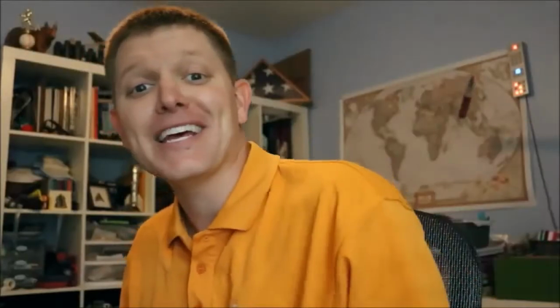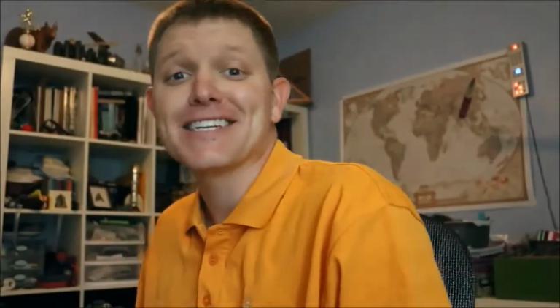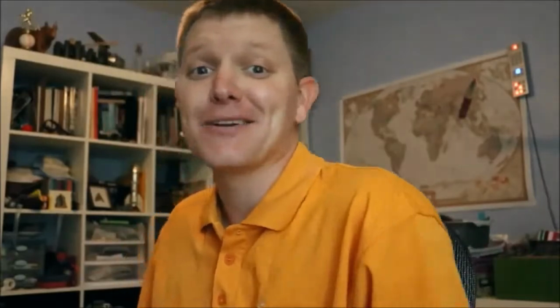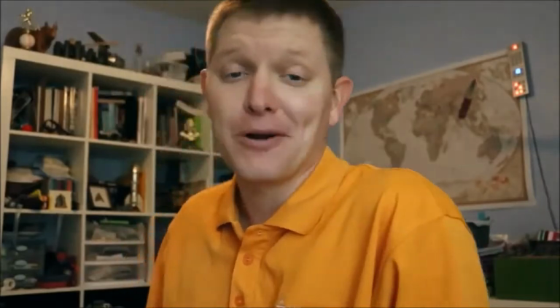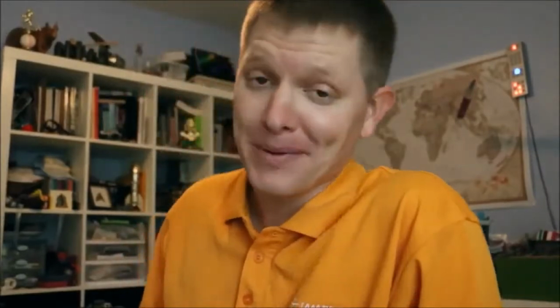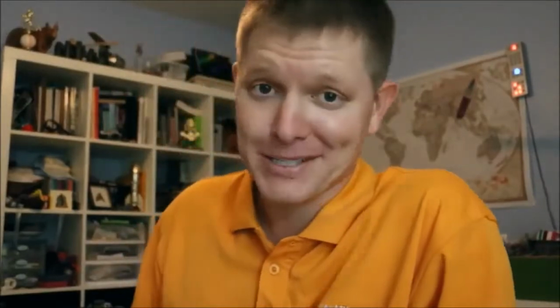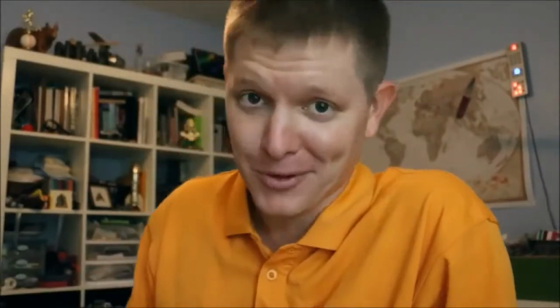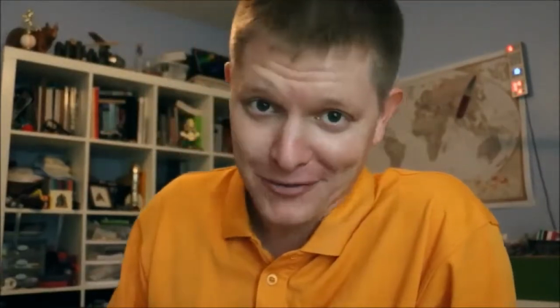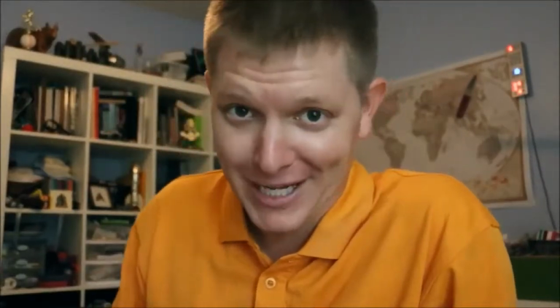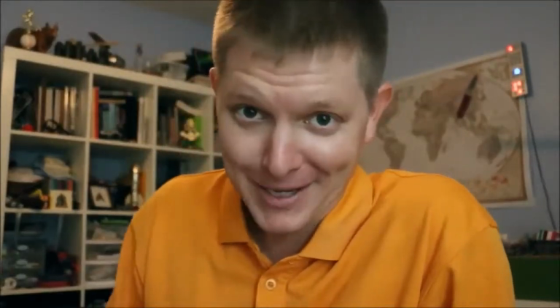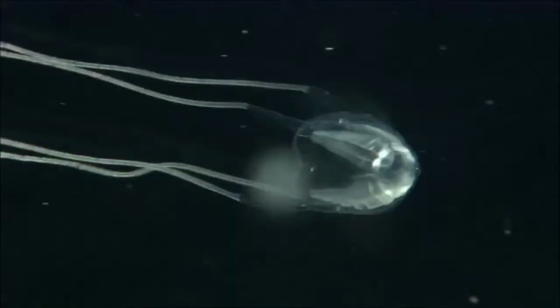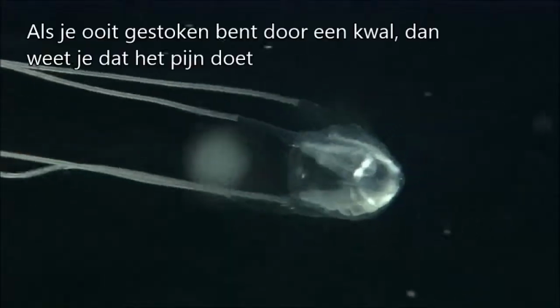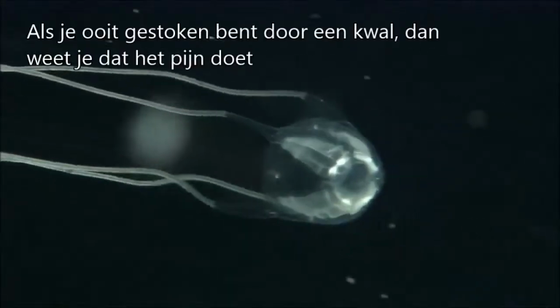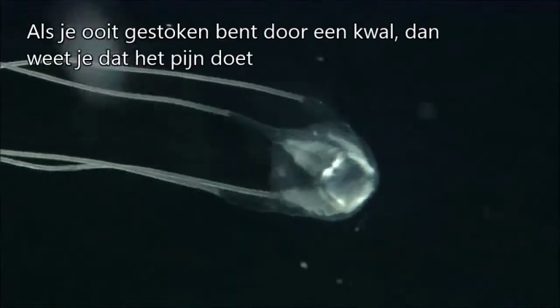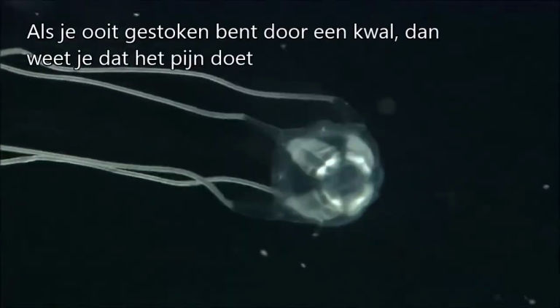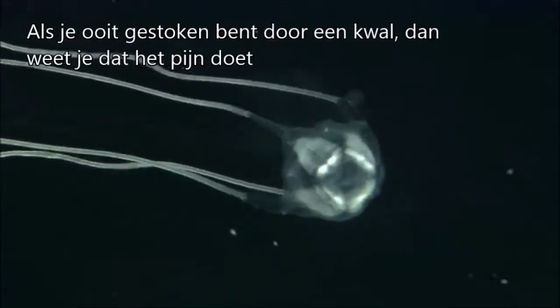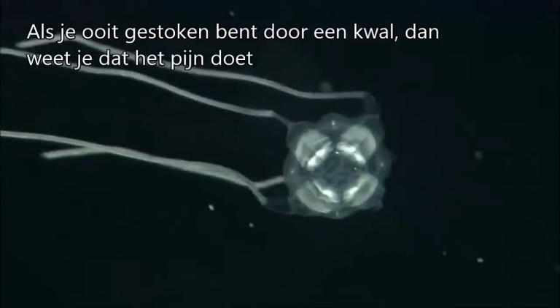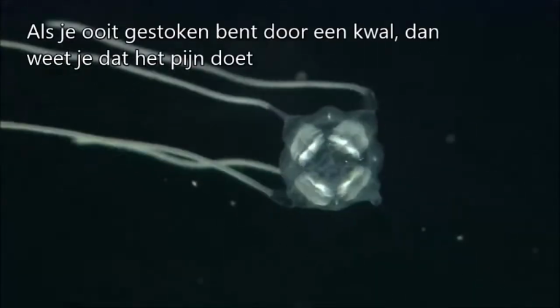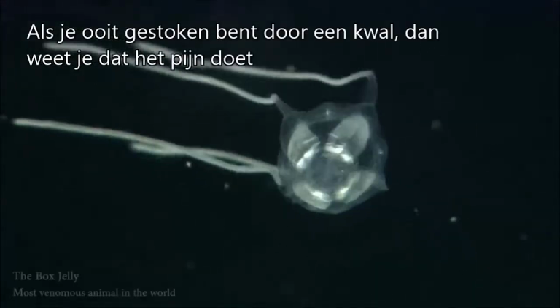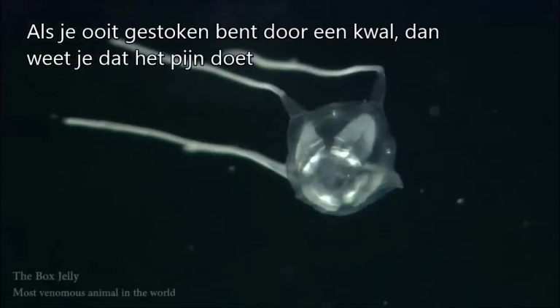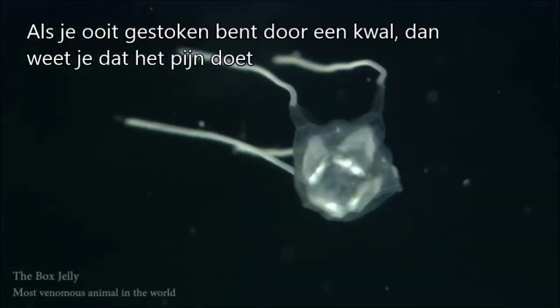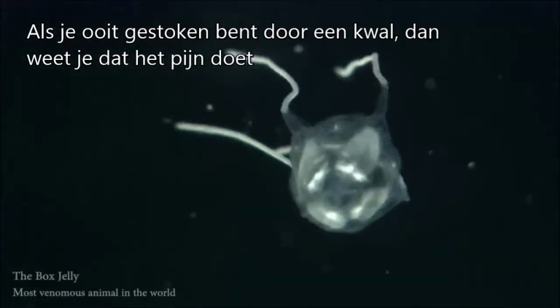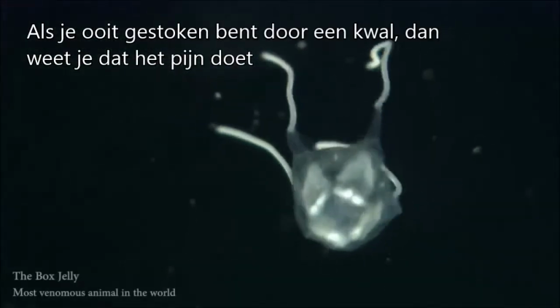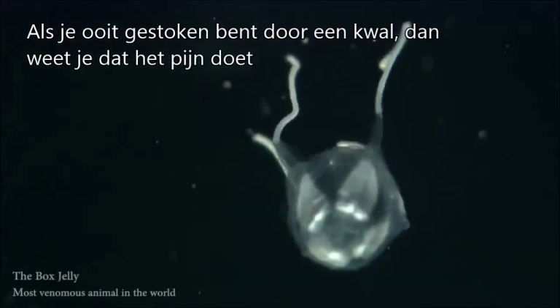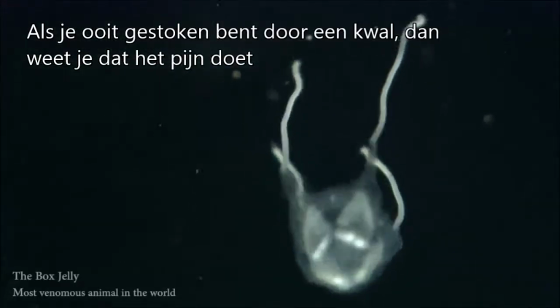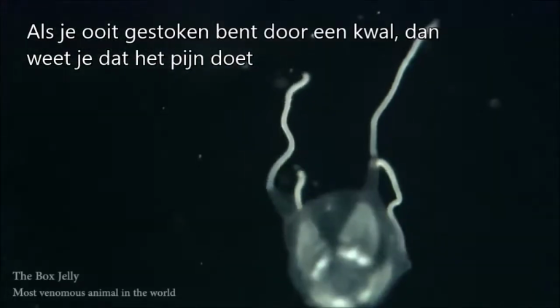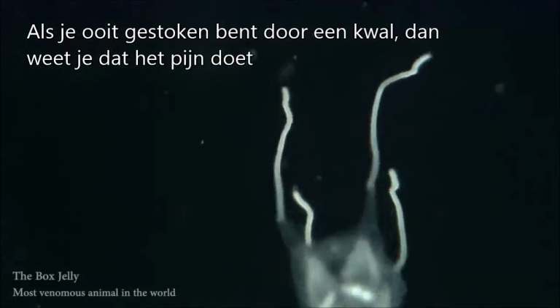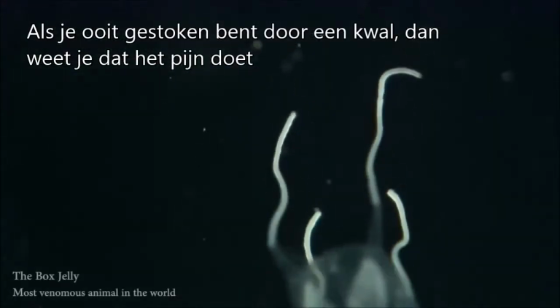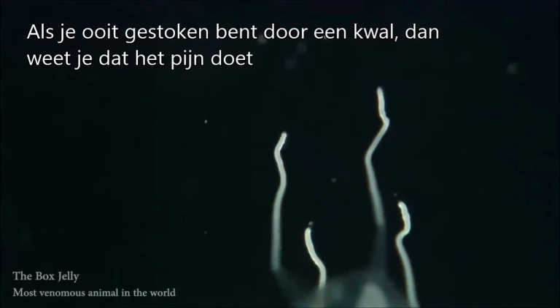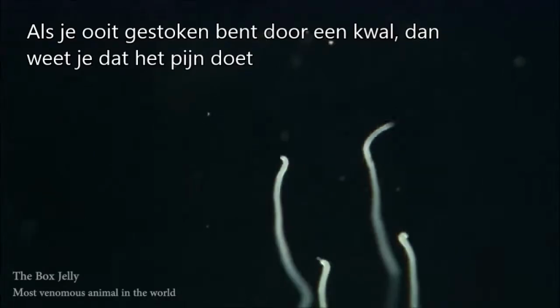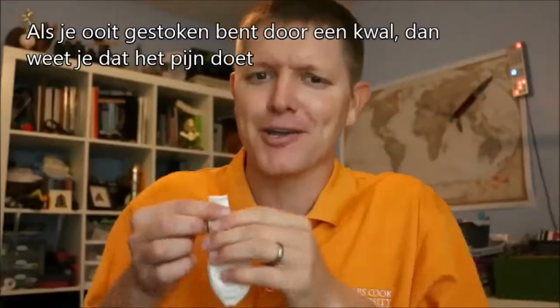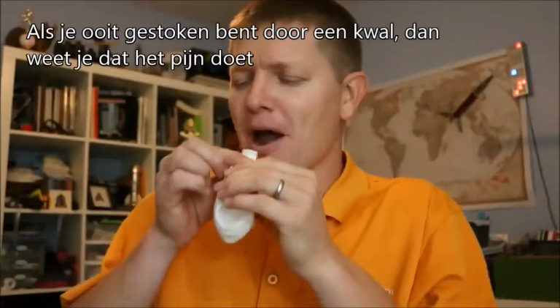It's me Destin and welcome back to Smarter Every Day. If you've ever been stung by a jellyfish, you know that it's awful. Let me show you.